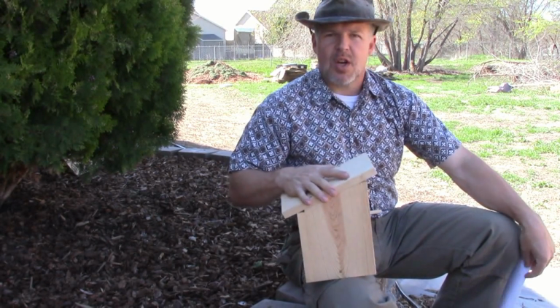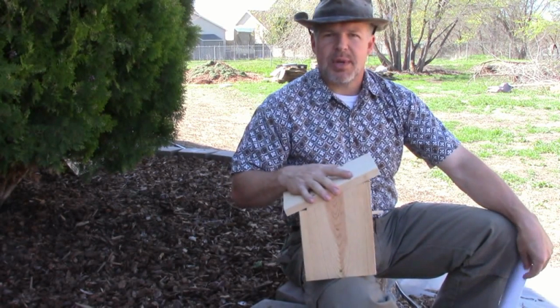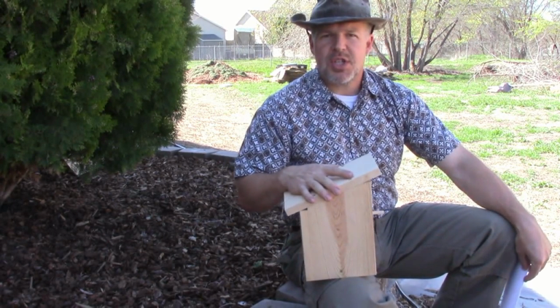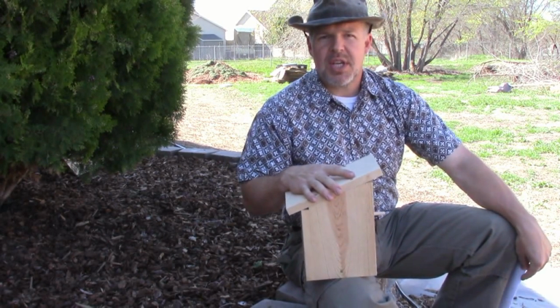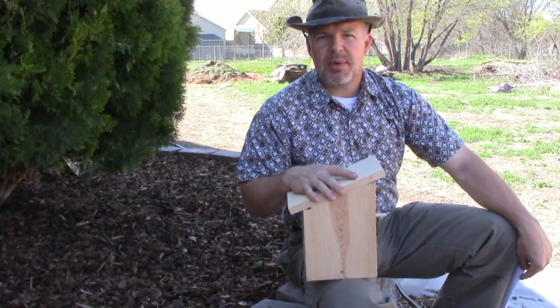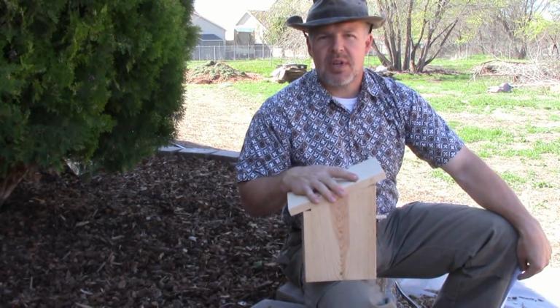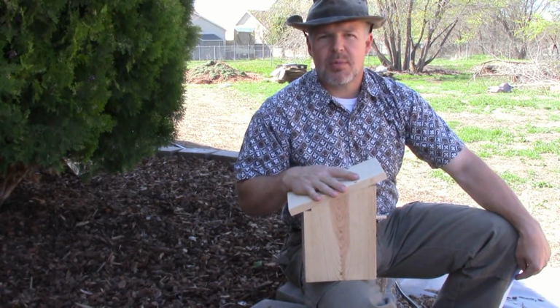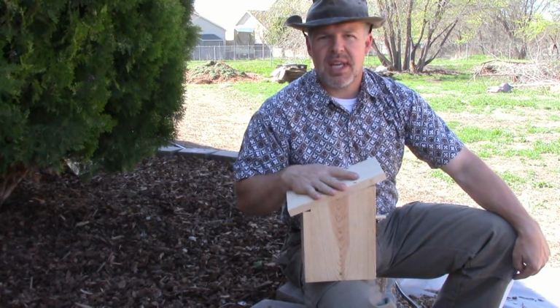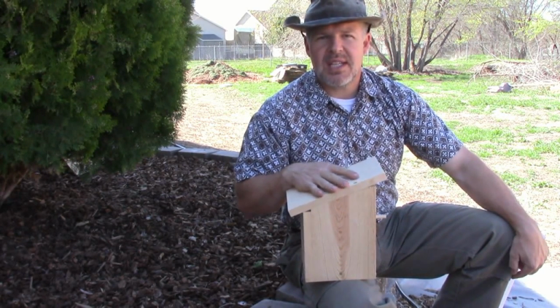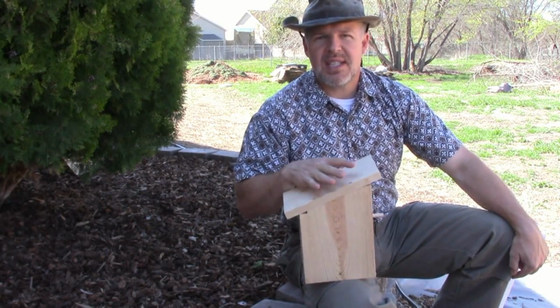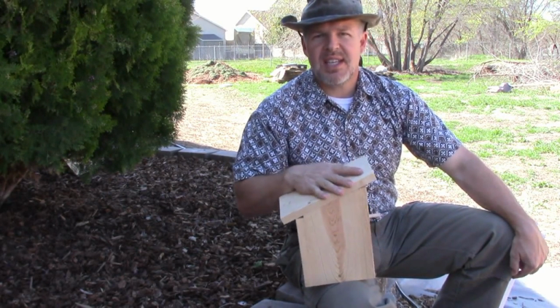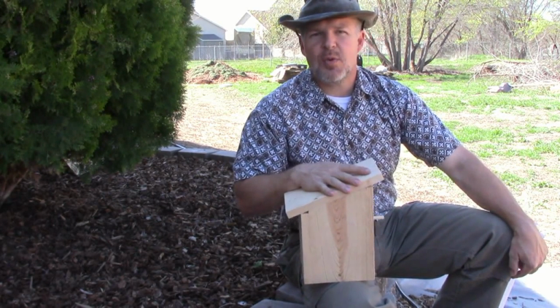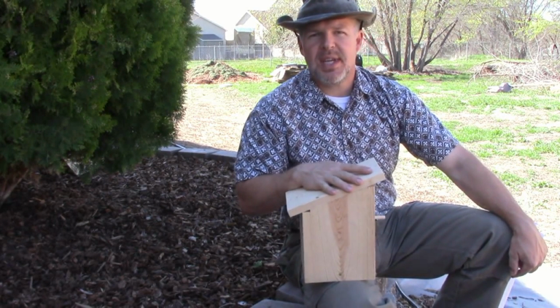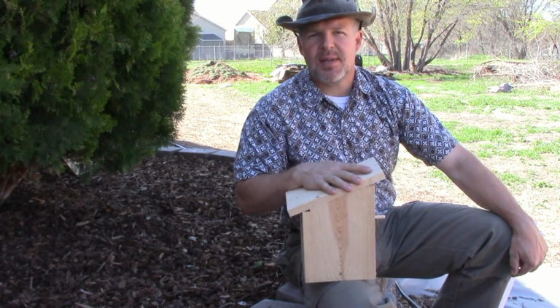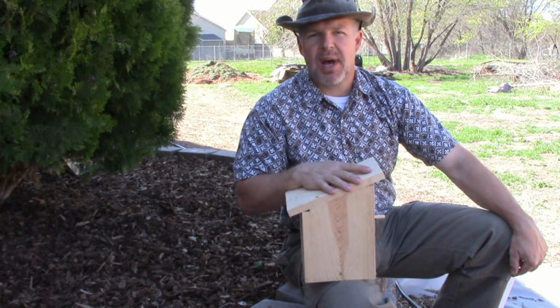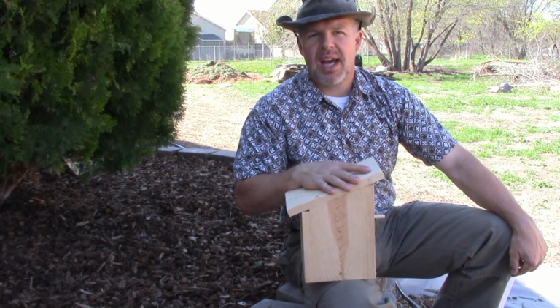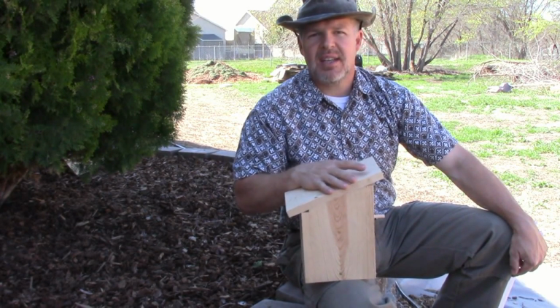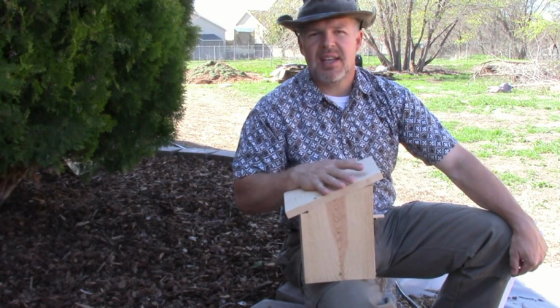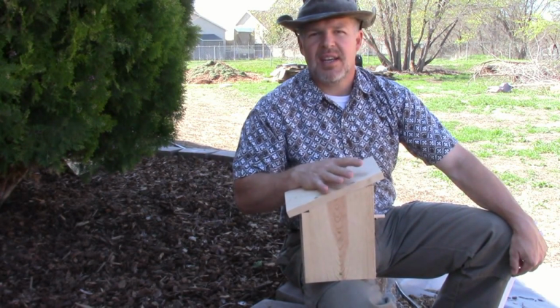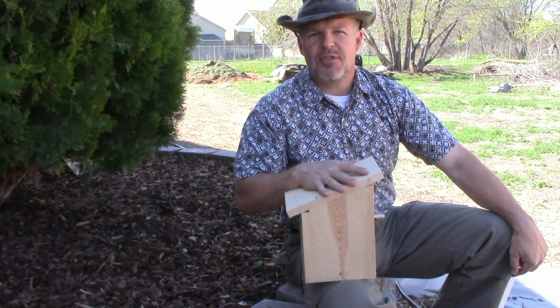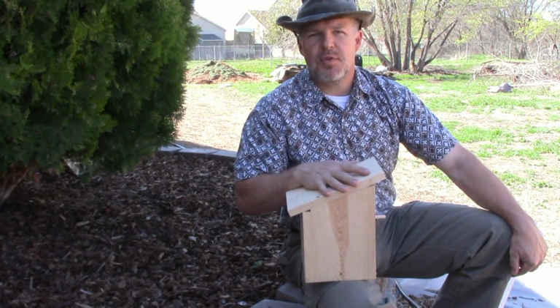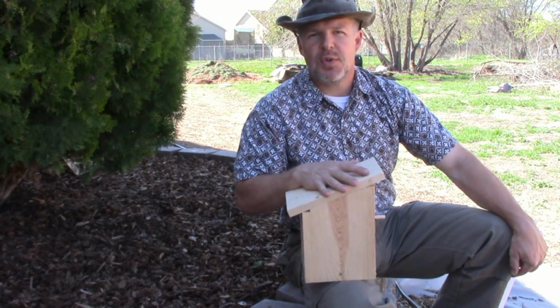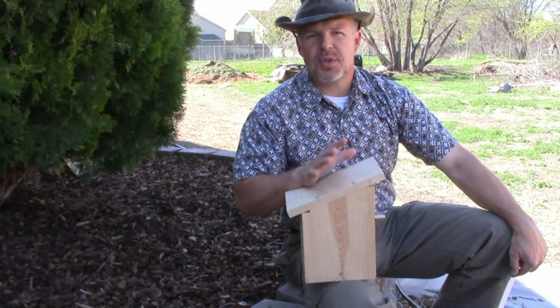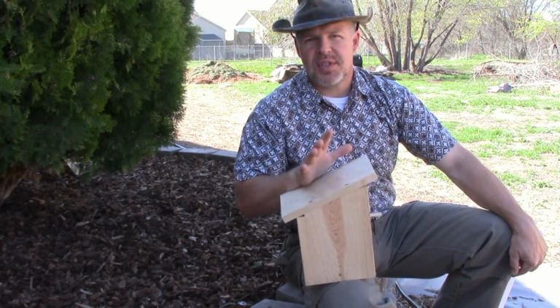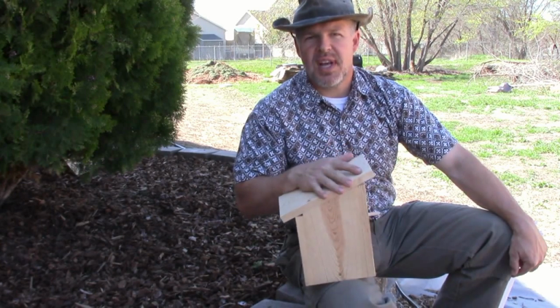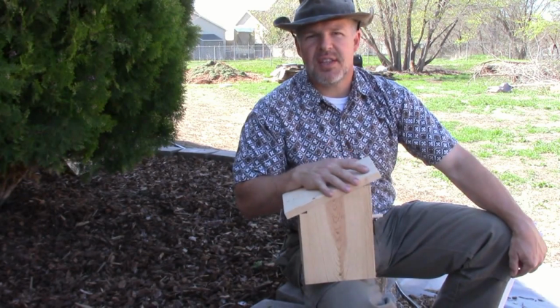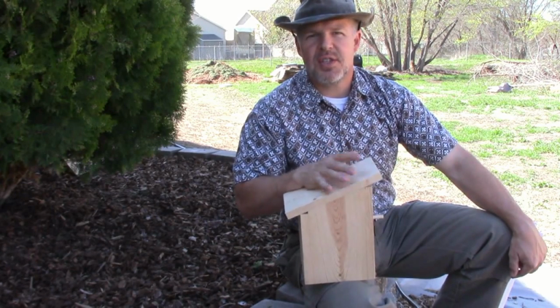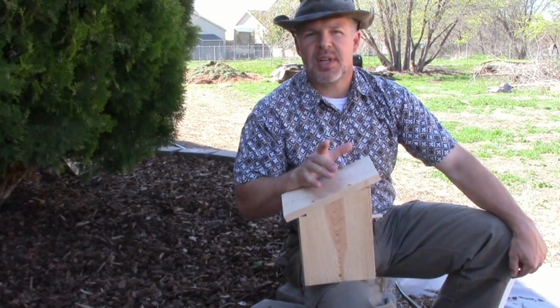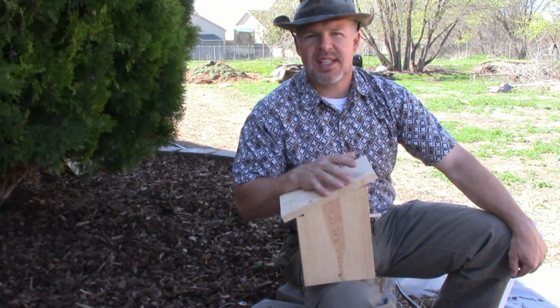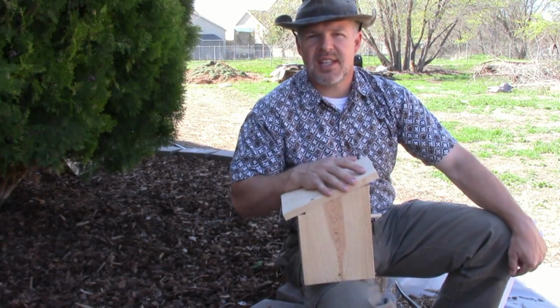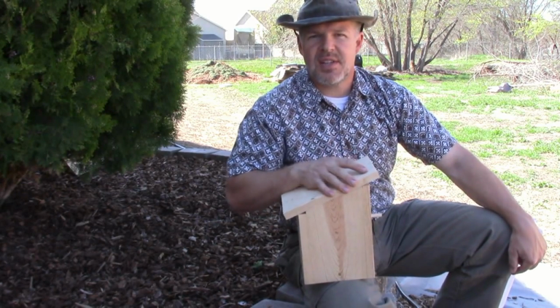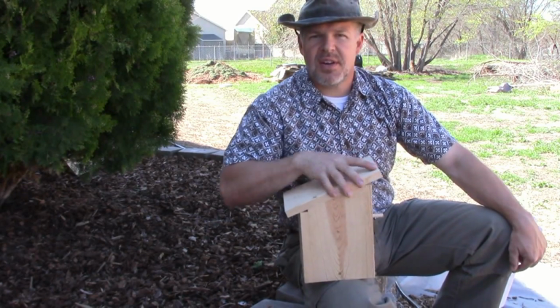We're going to build ourselves a little bird house just like this one. It's going to be cheap, easy — a single piece of pine, few tools, nothing to it. Let's get started.